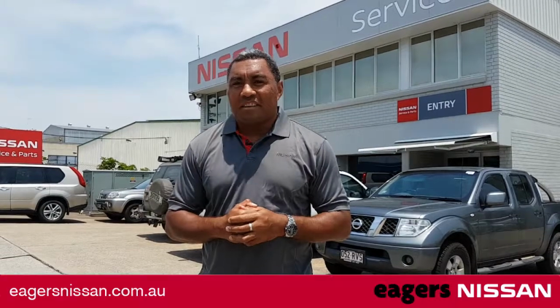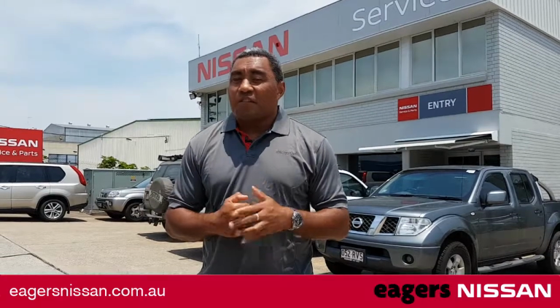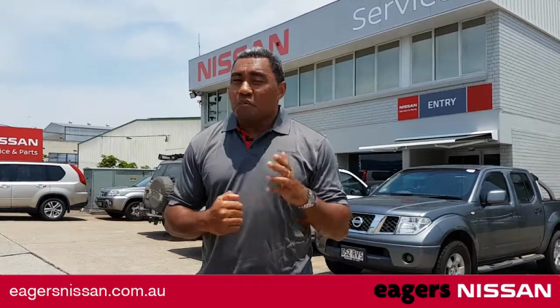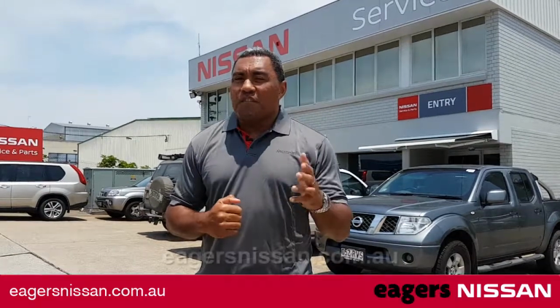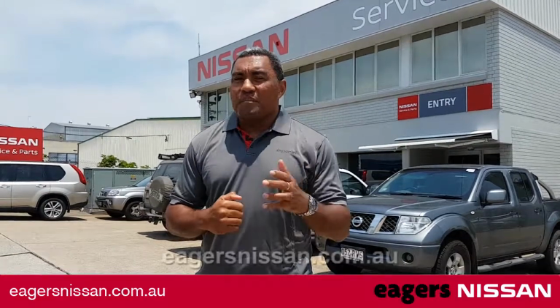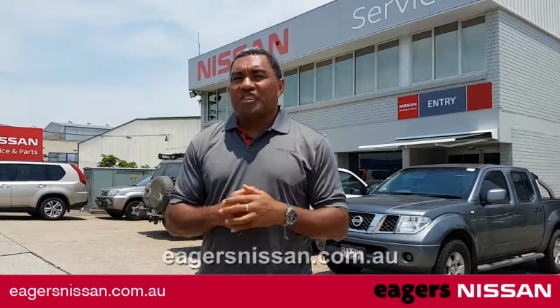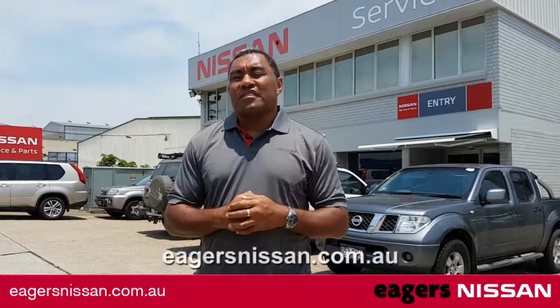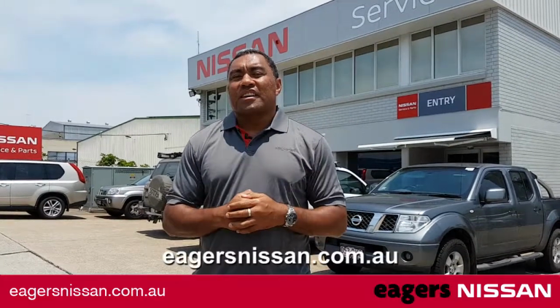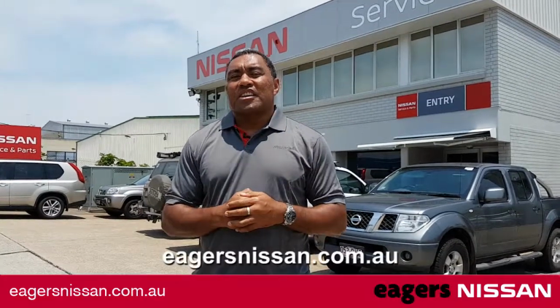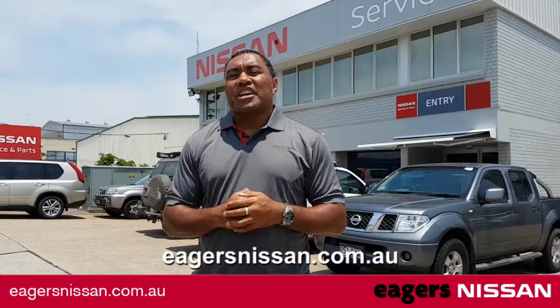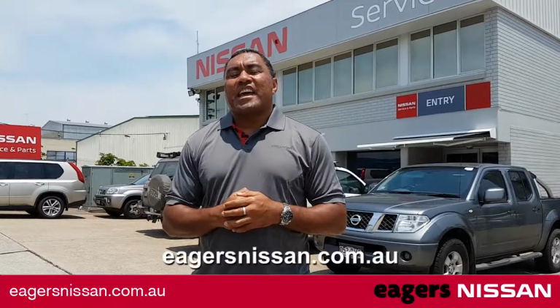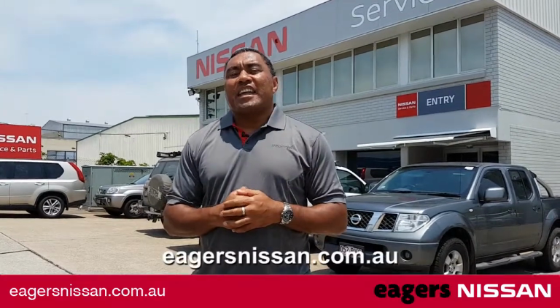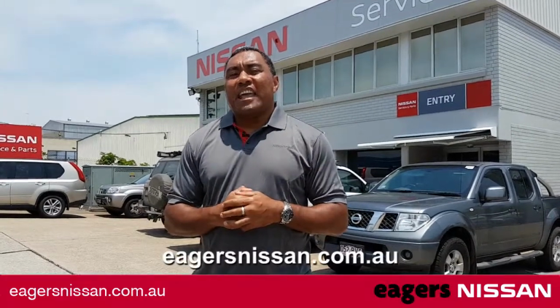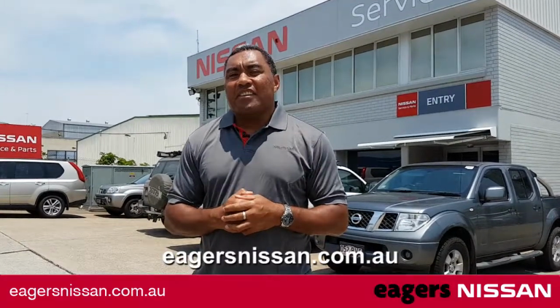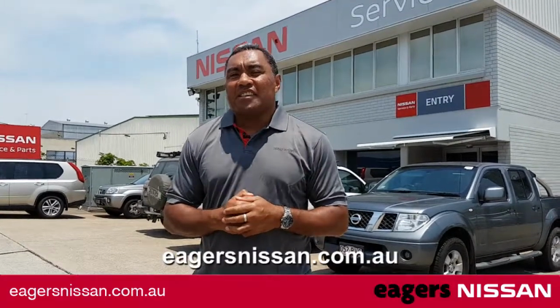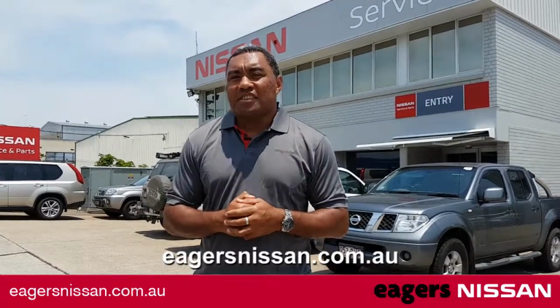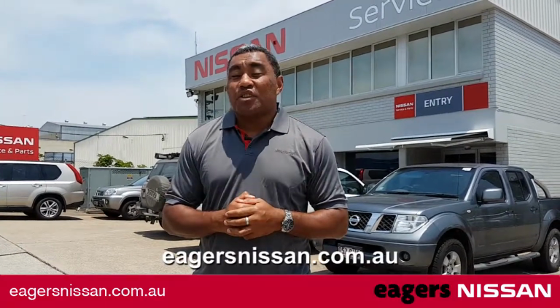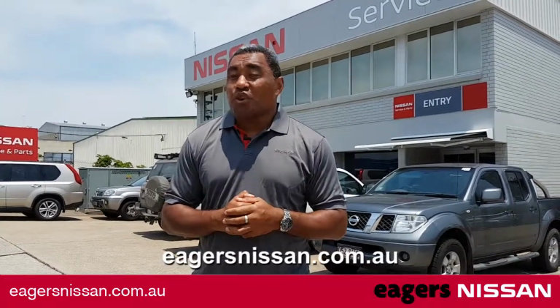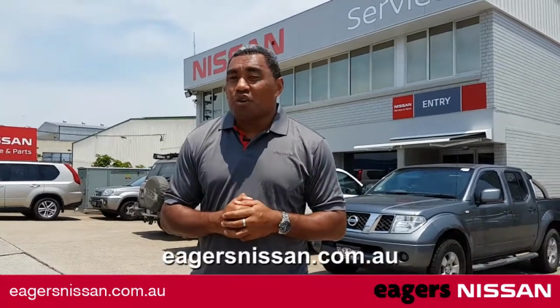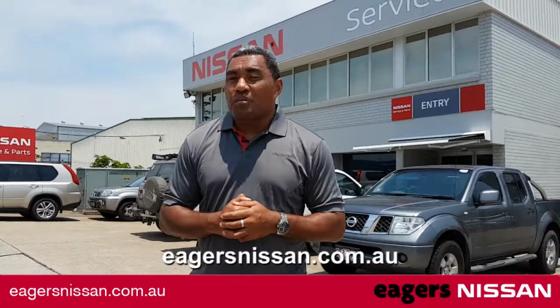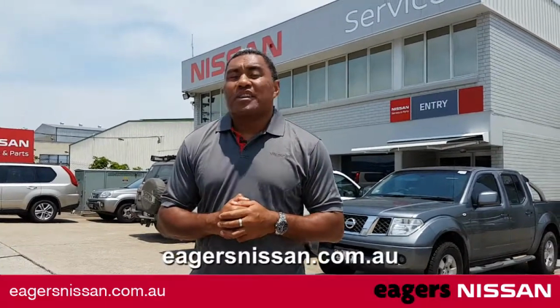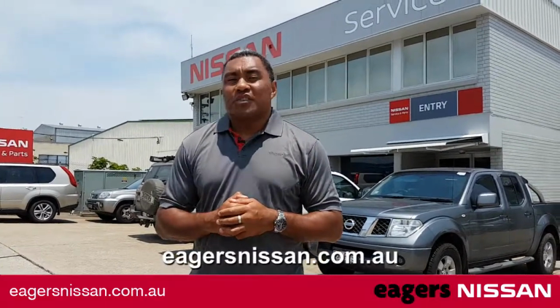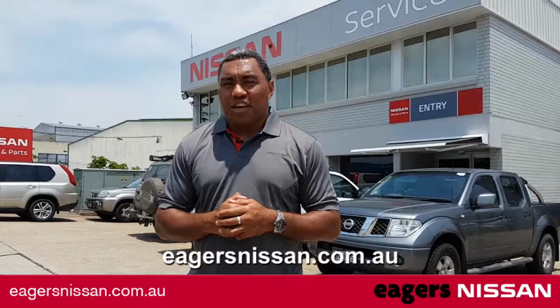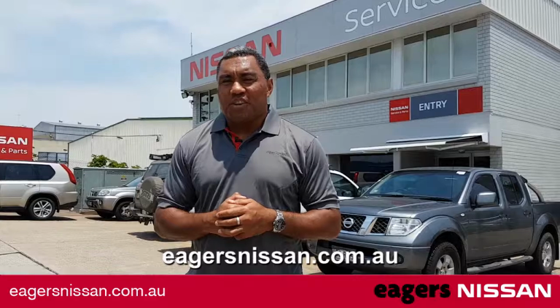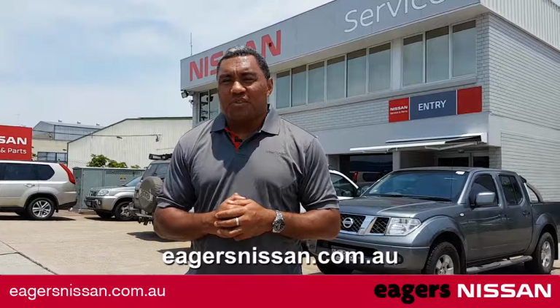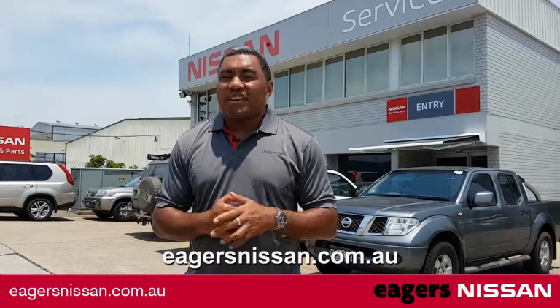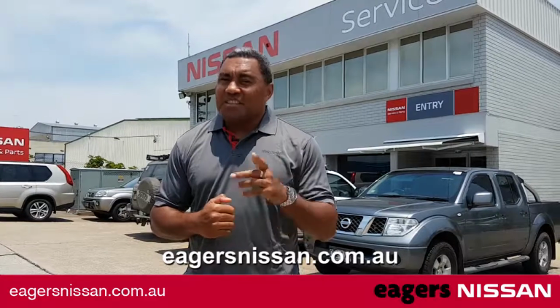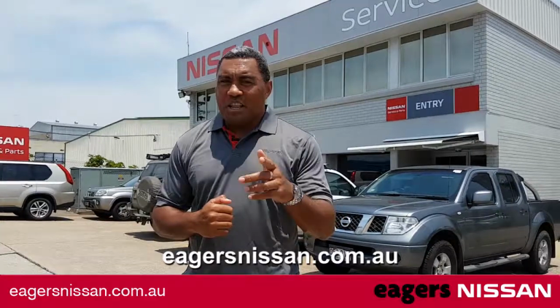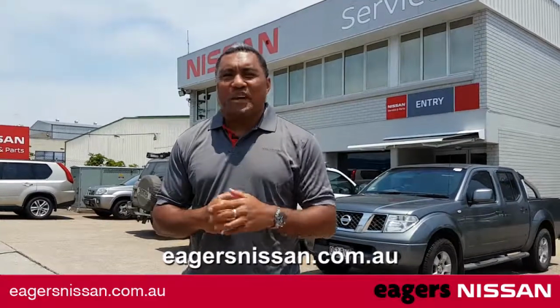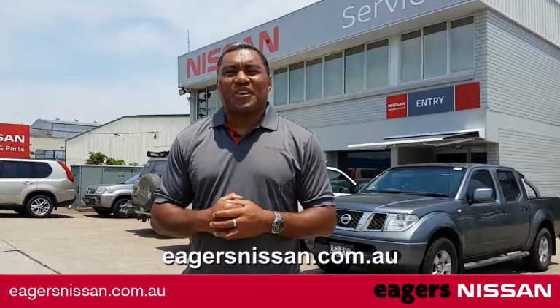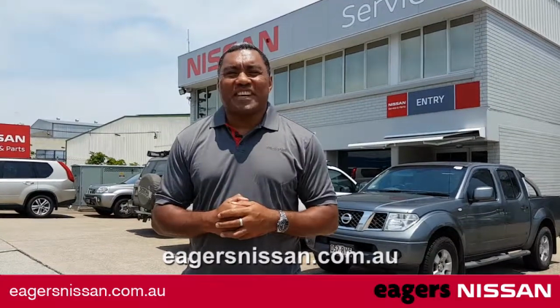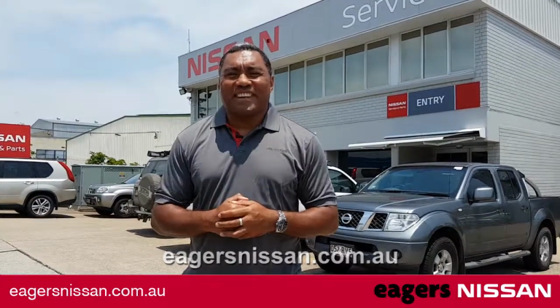For more information check out eagersnissan.com.au. Tell them Petro sent you.